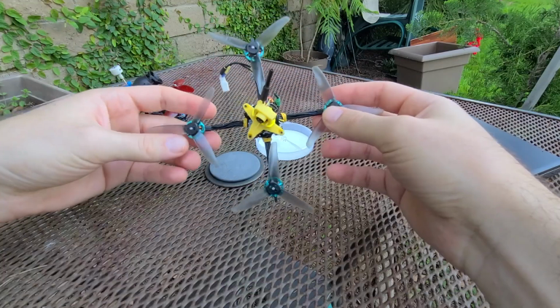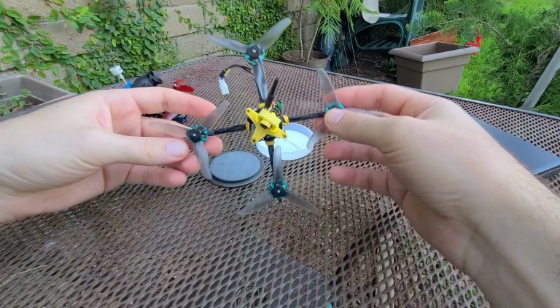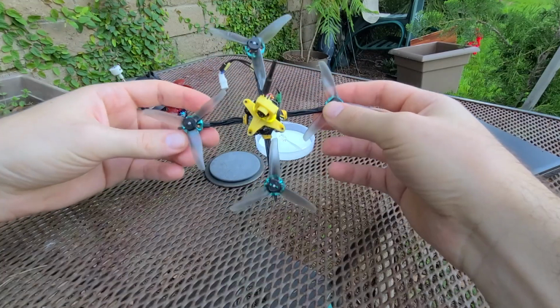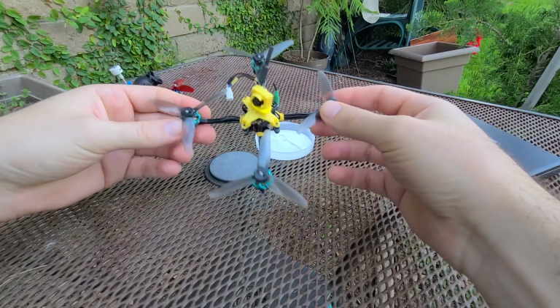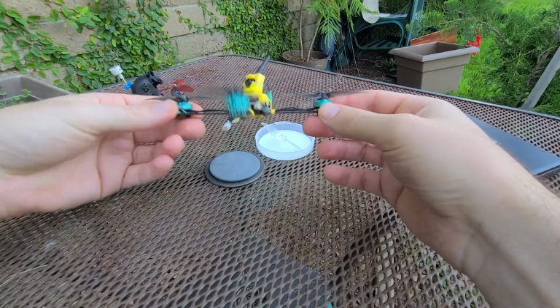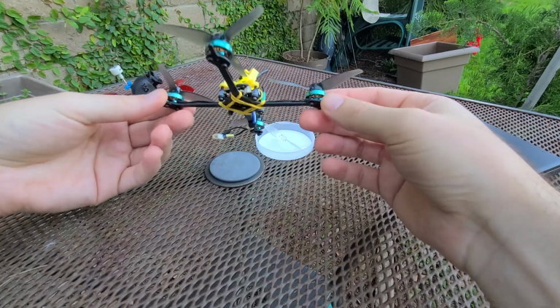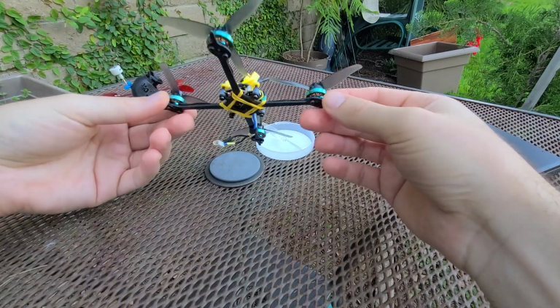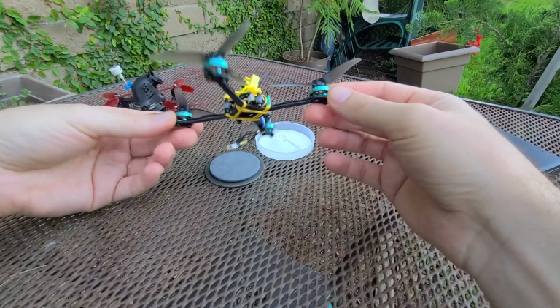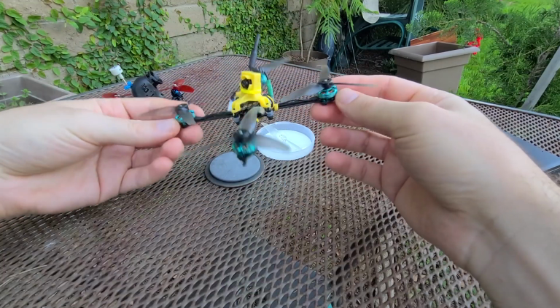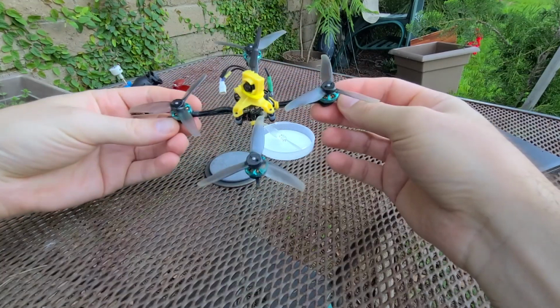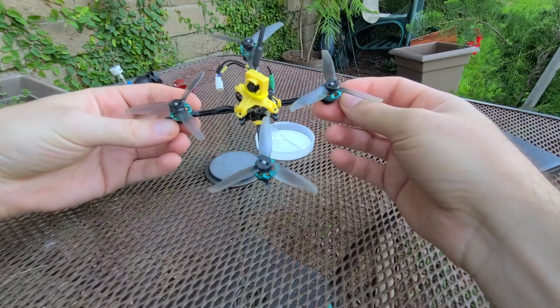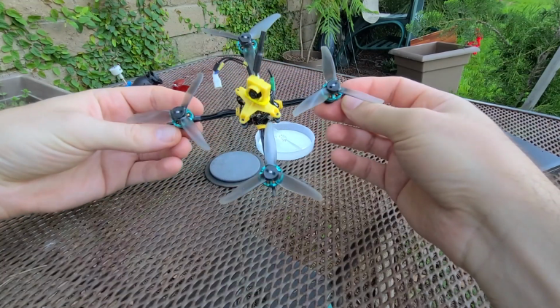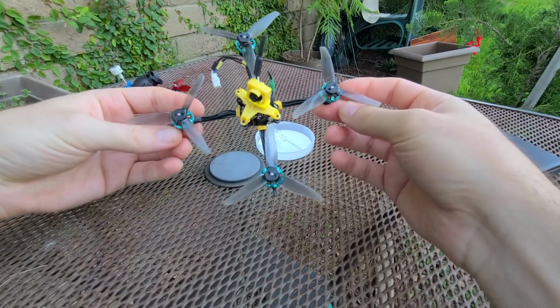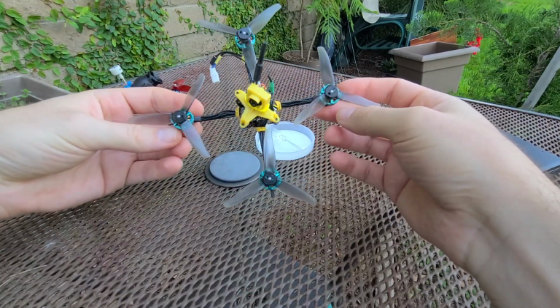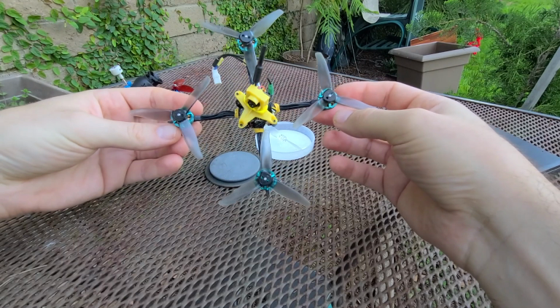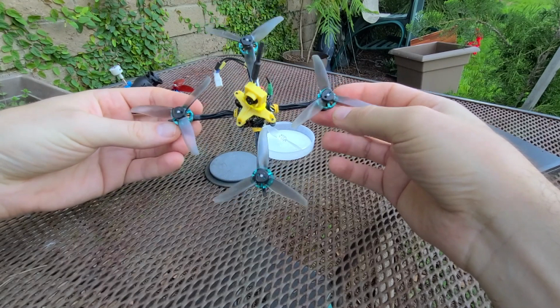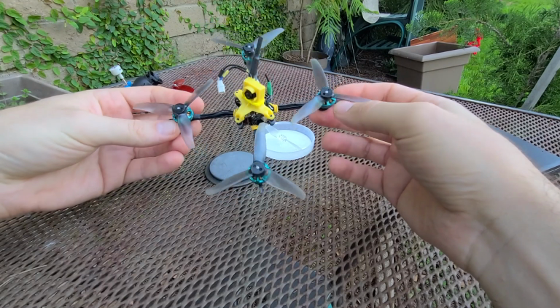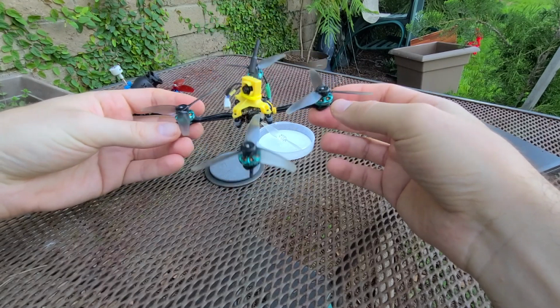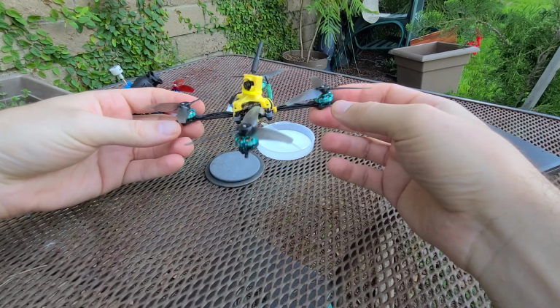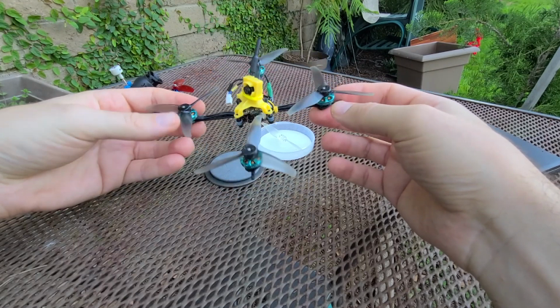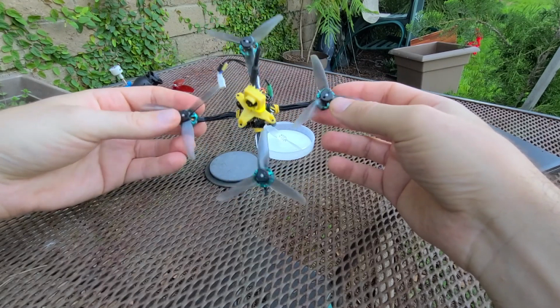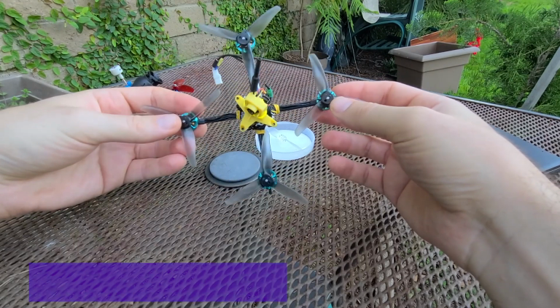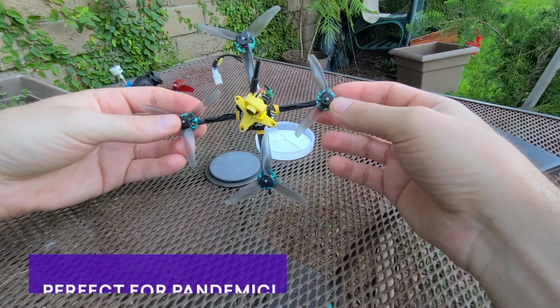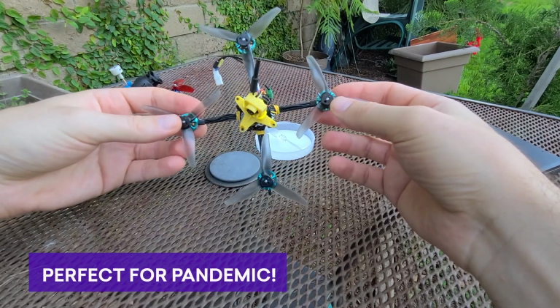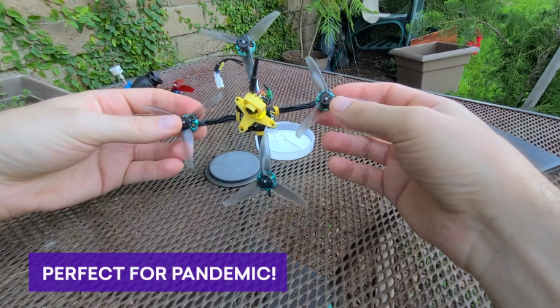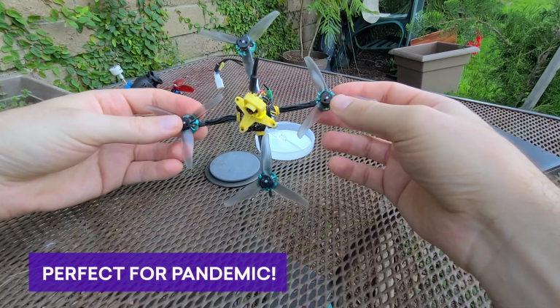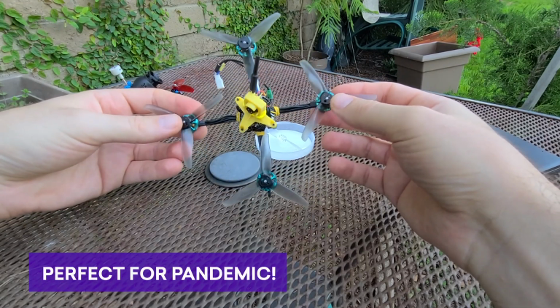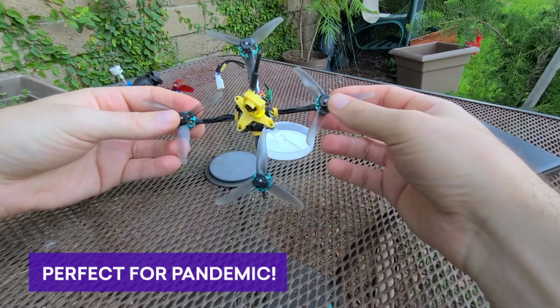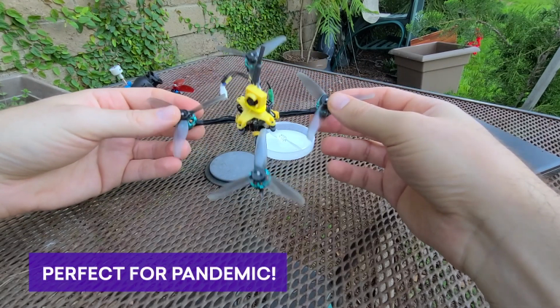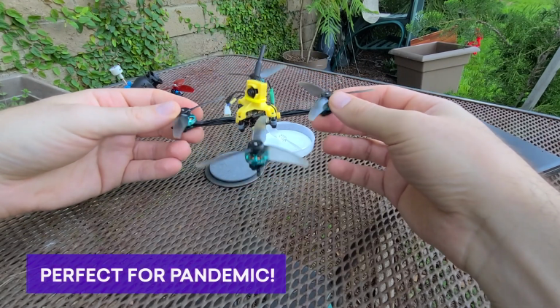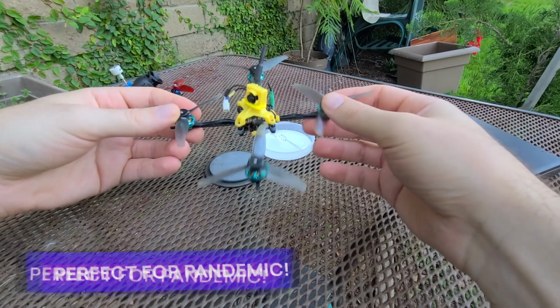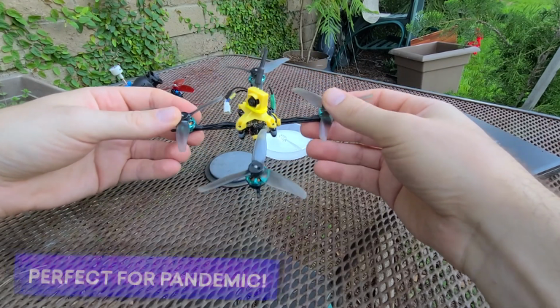One of these little guys is a lot of fun if you're all alone with no one to see and nowhere to go. So, cheers FPV hobbyists.